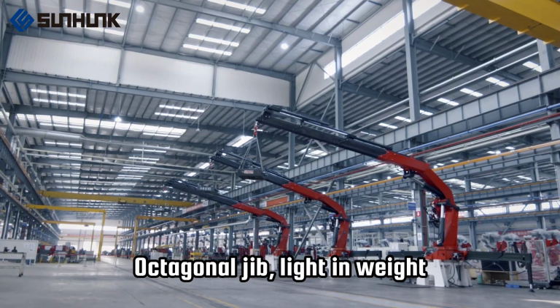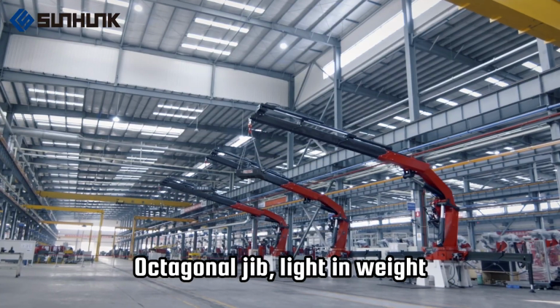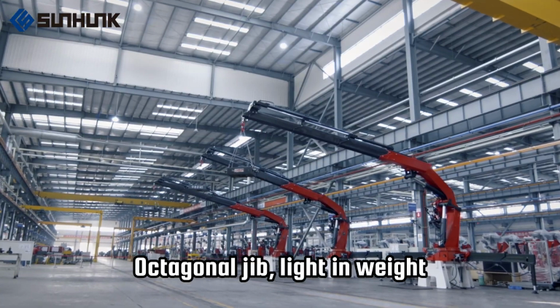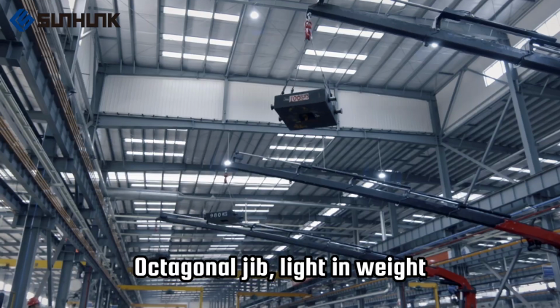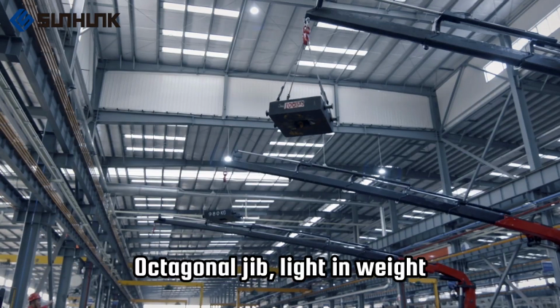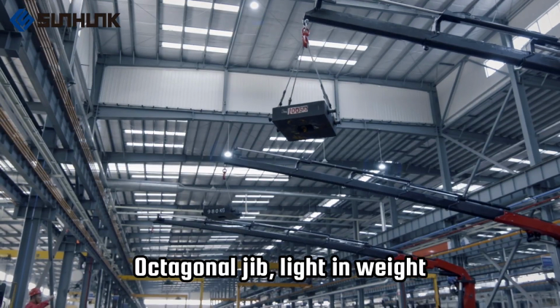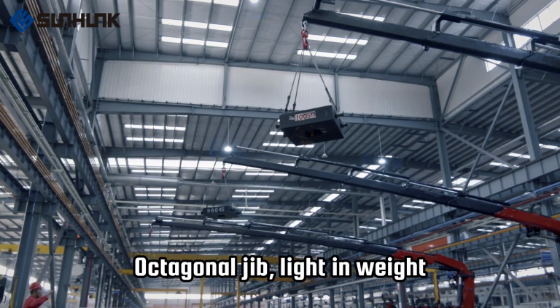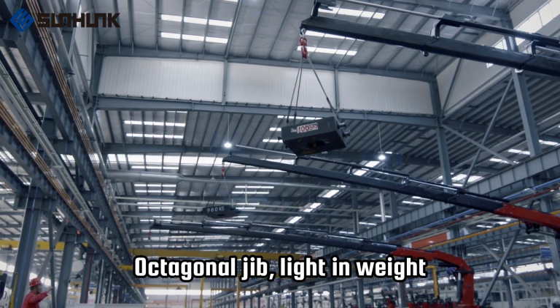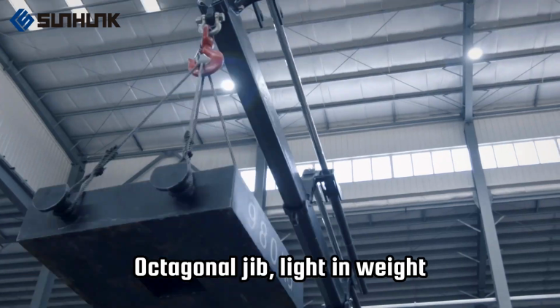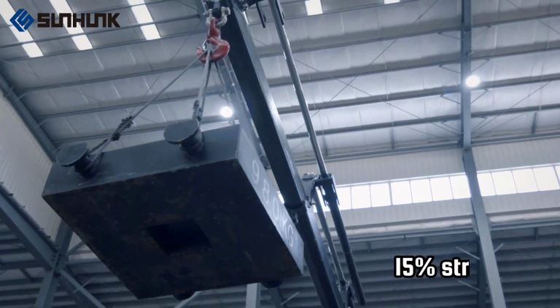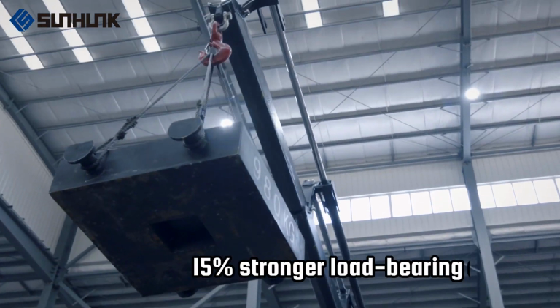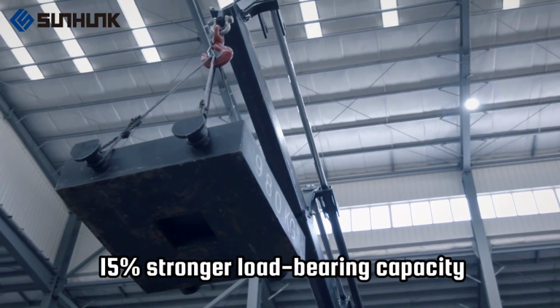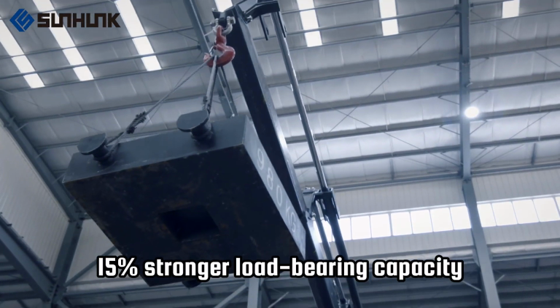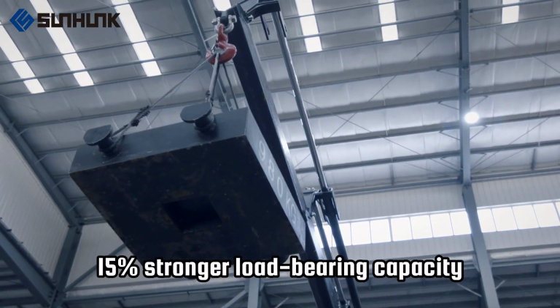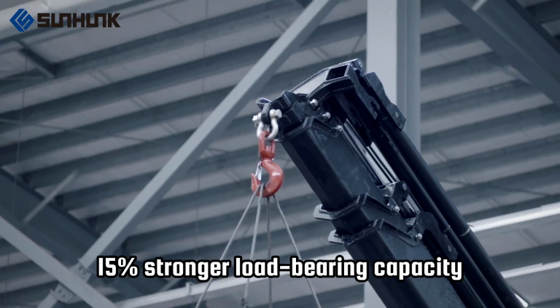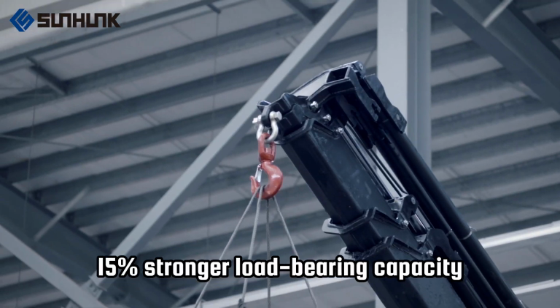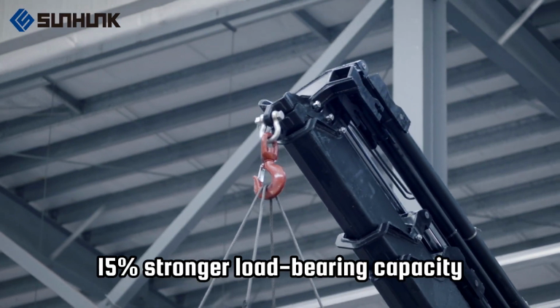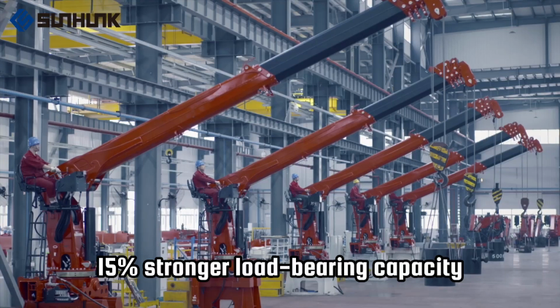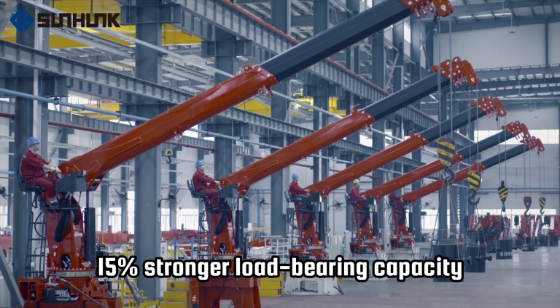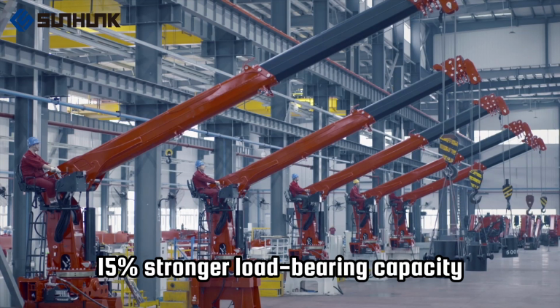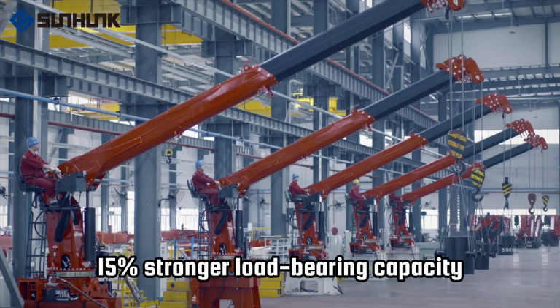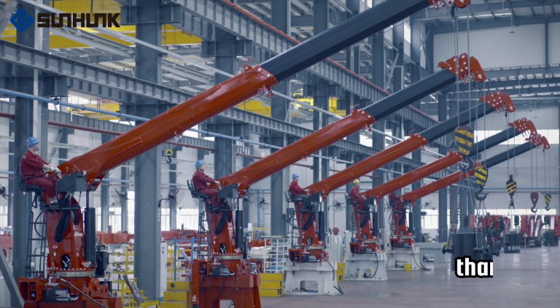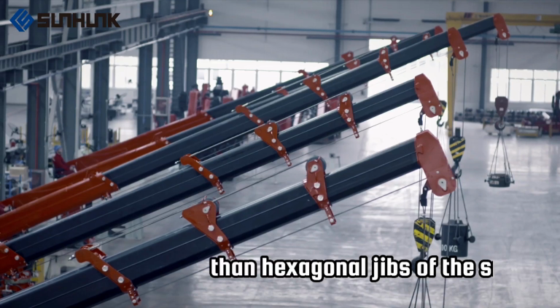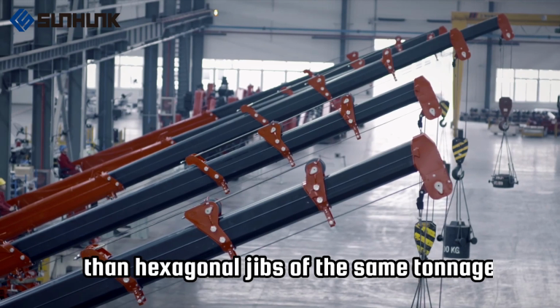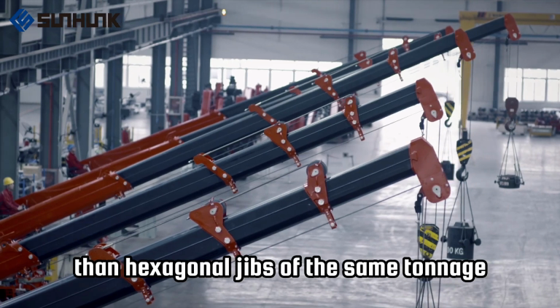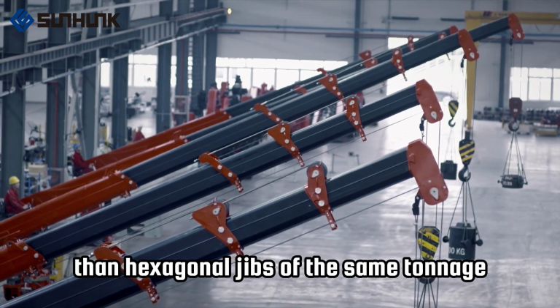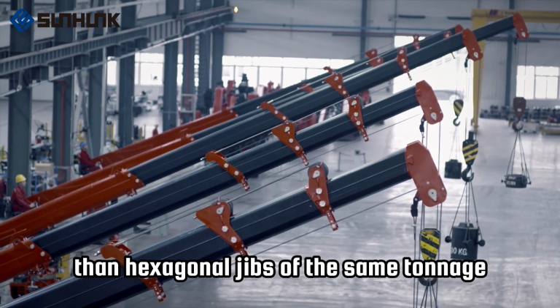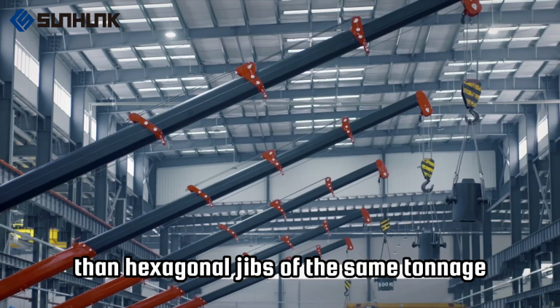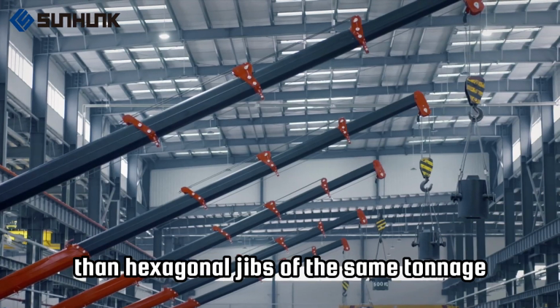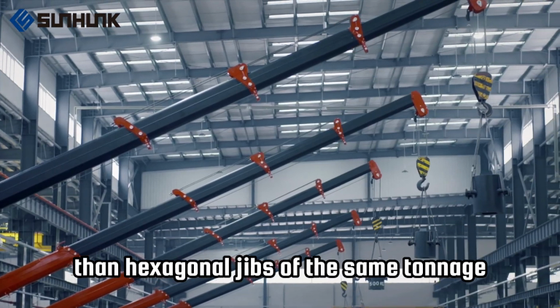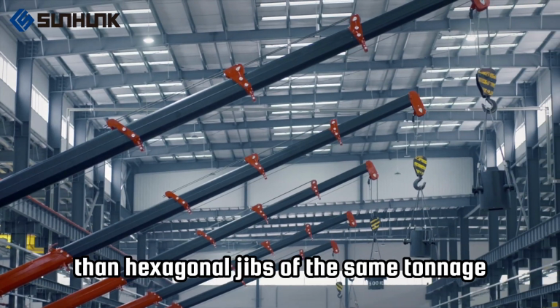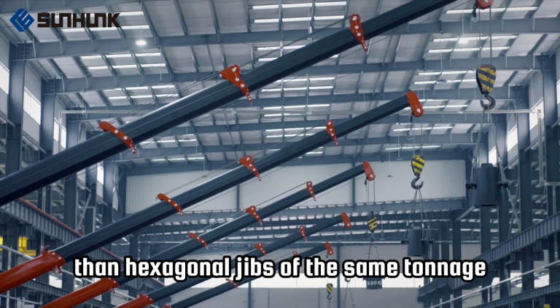3. Octagonal jib design: light in weight, with 15% stronger load-bearing capacity than hexagonal jibs of the same tonnage.